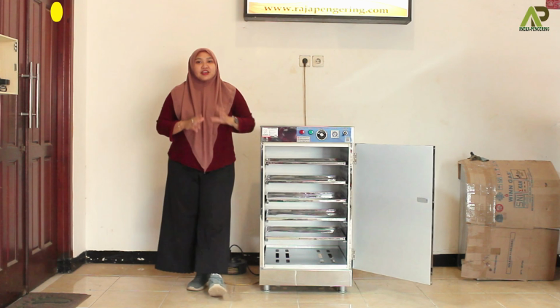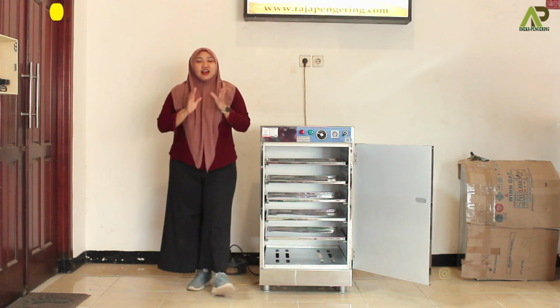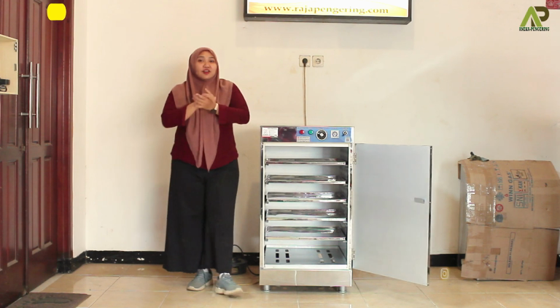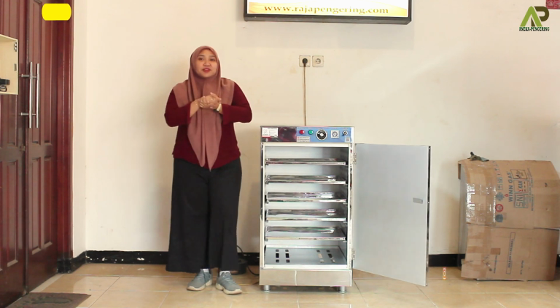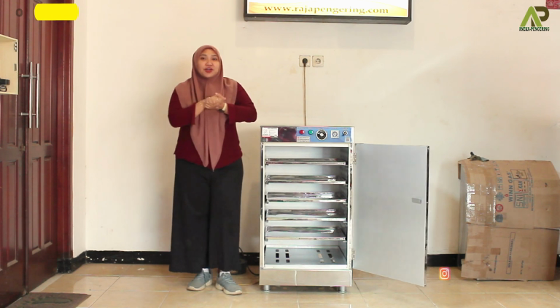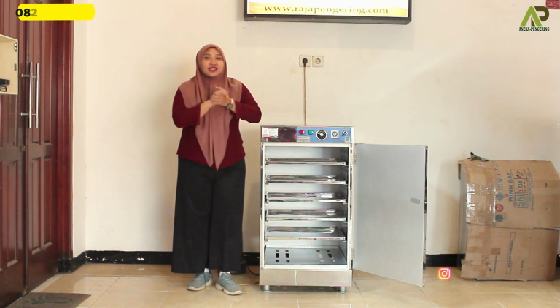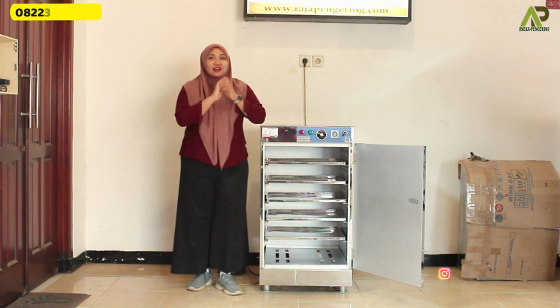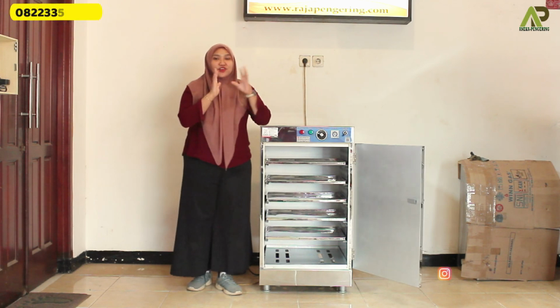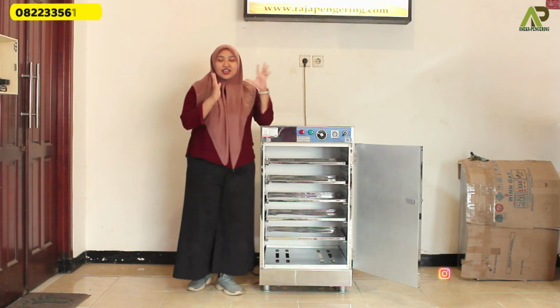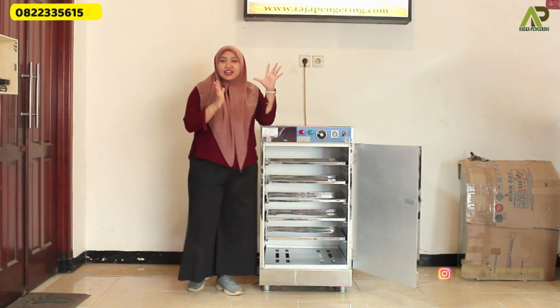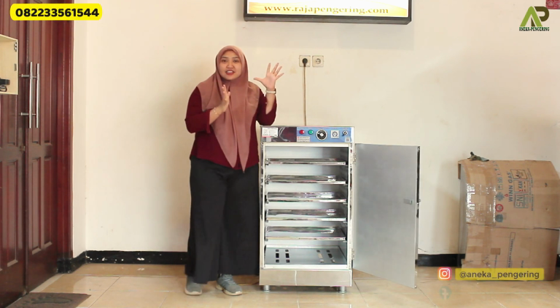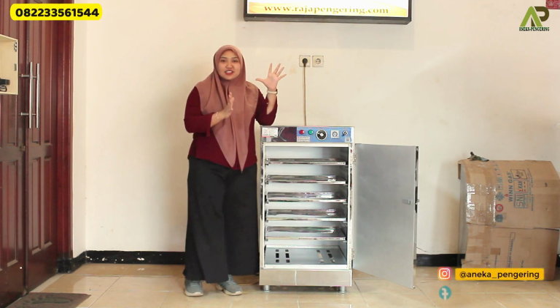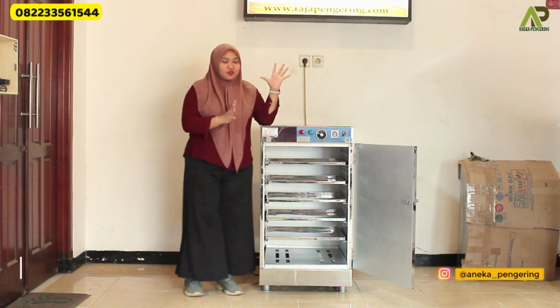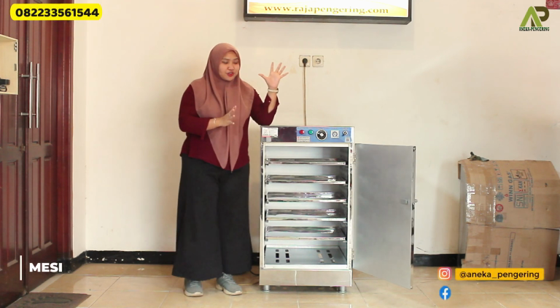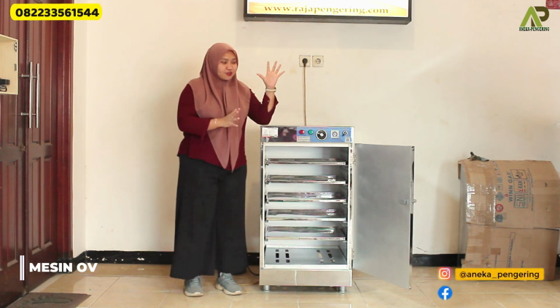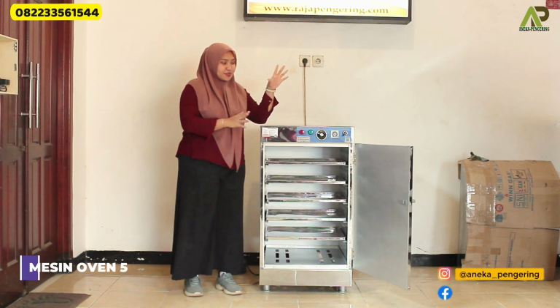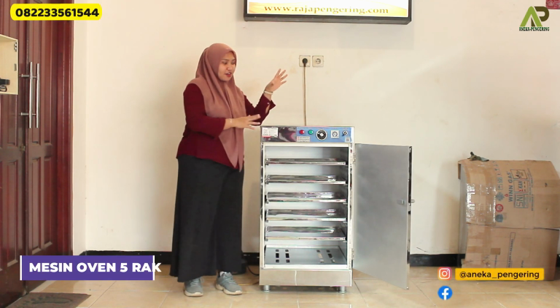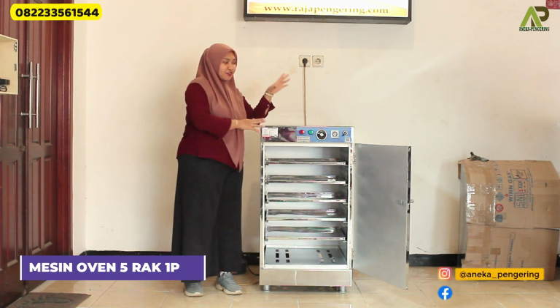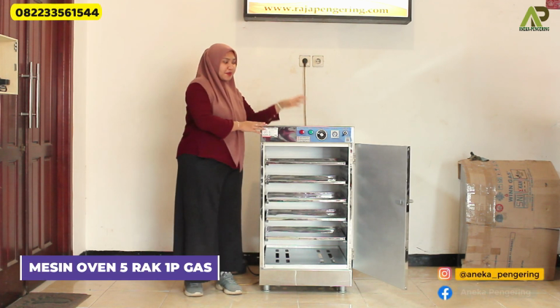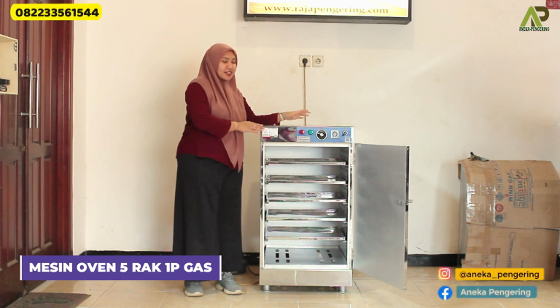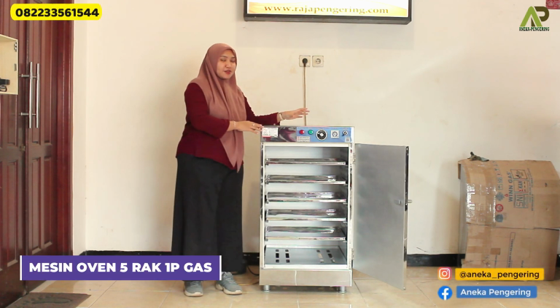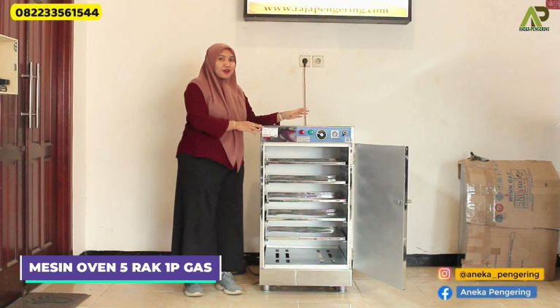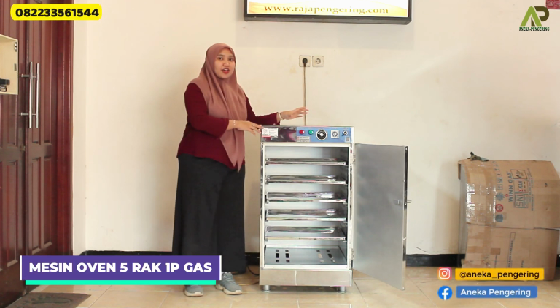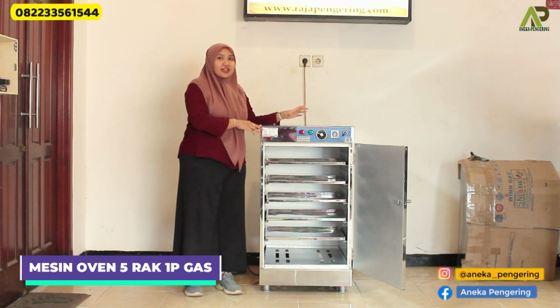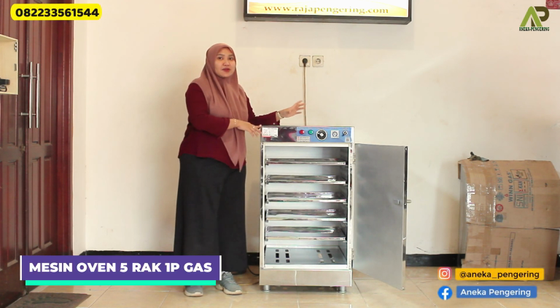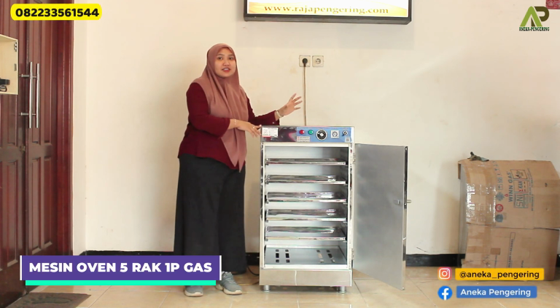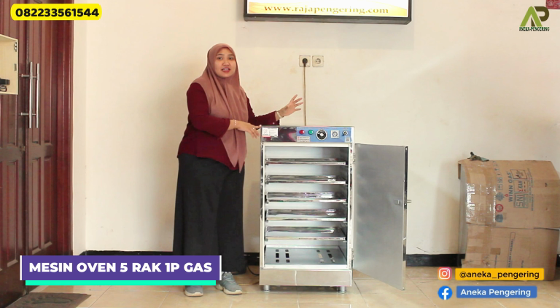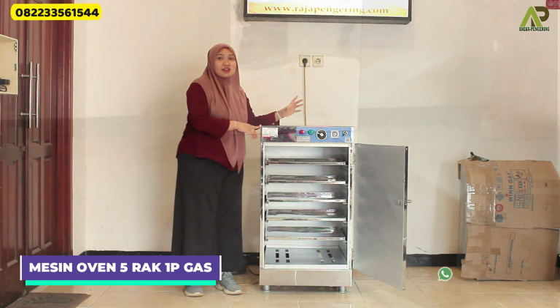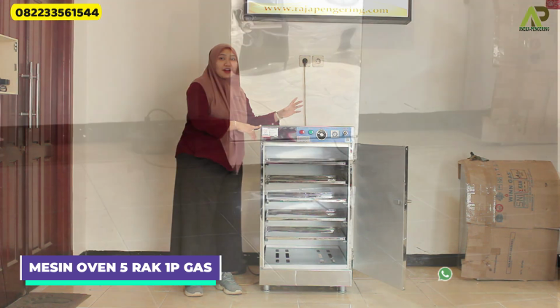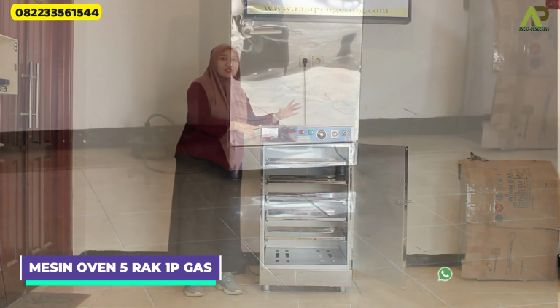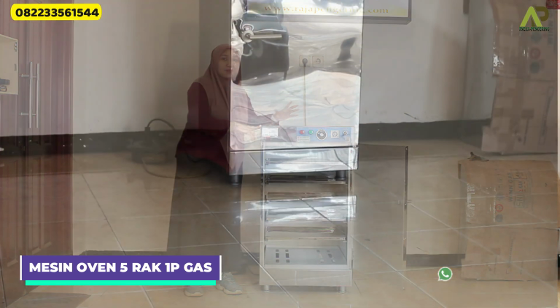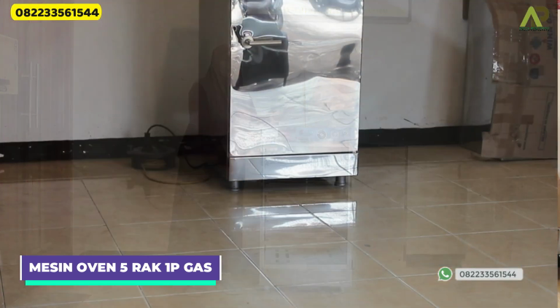Hello, my name is Aulia. Here I have an oven machine for 5 racks at 1 pint.